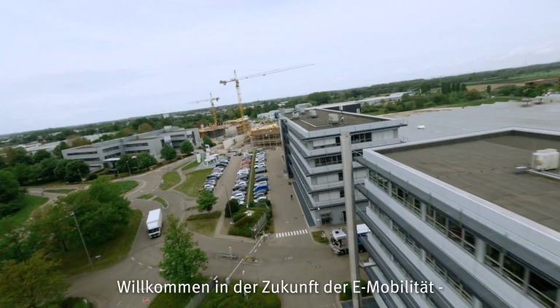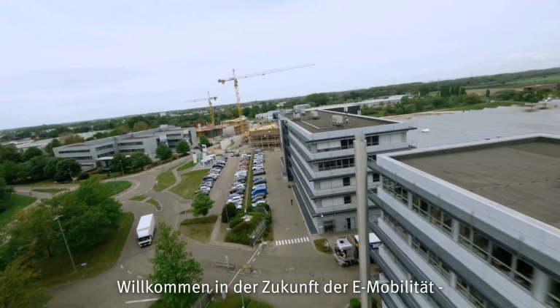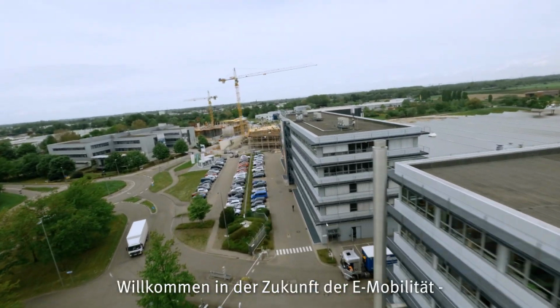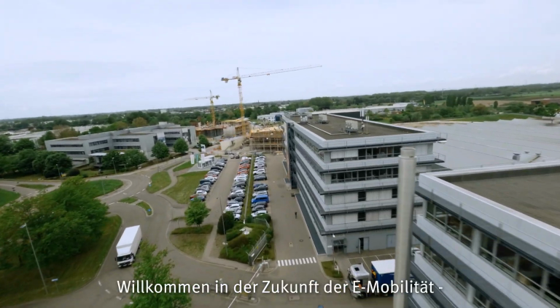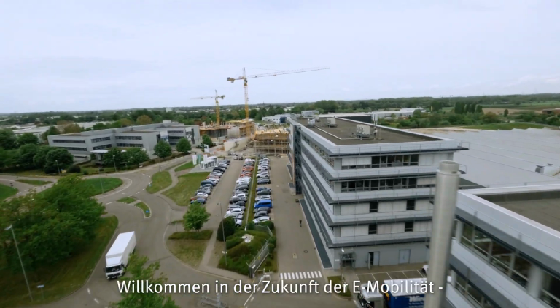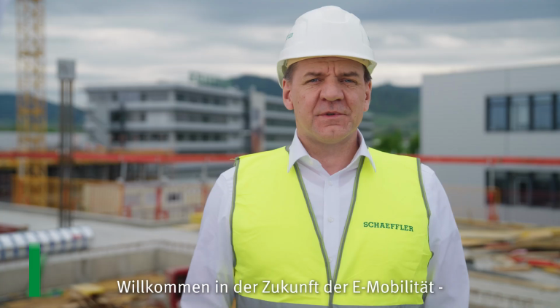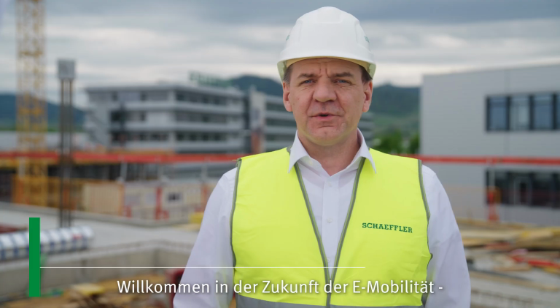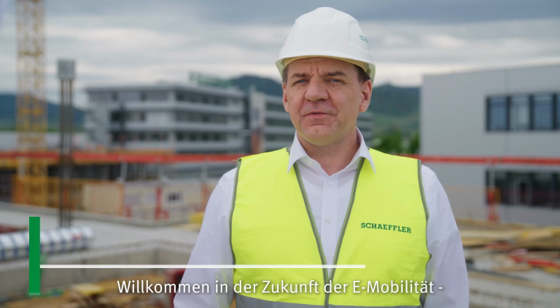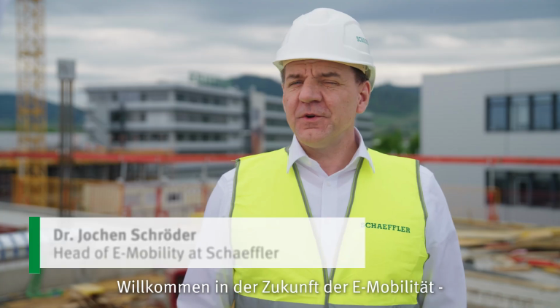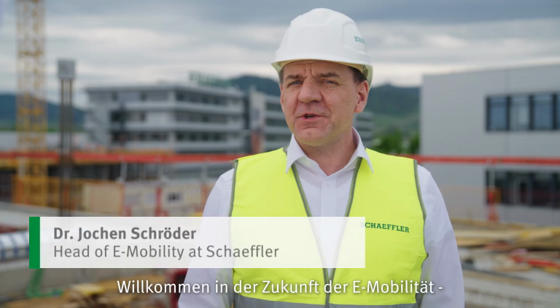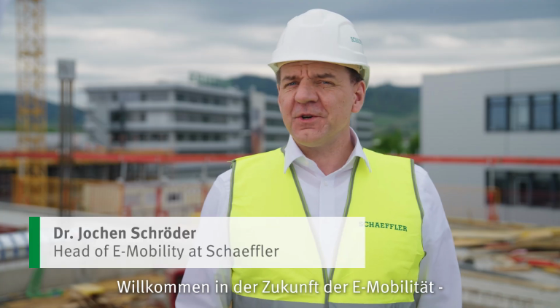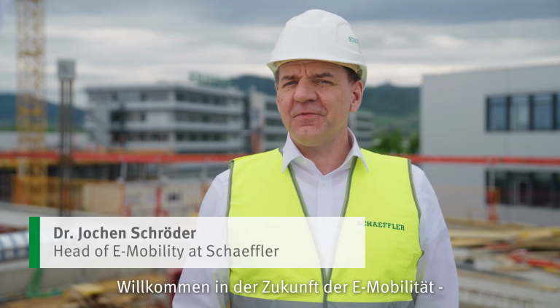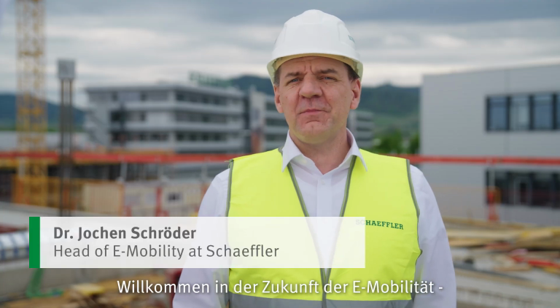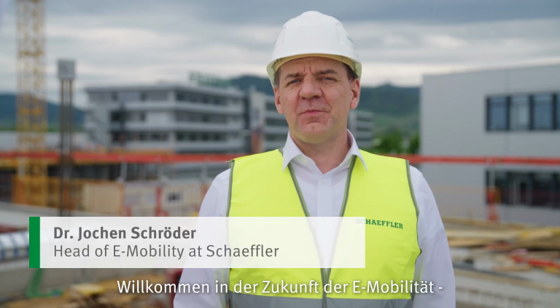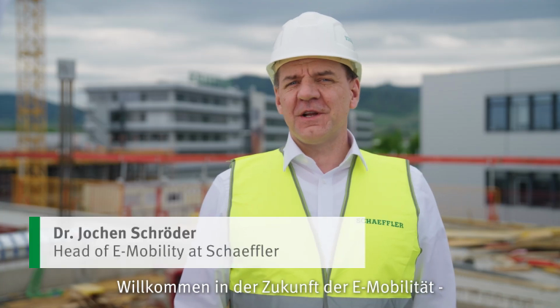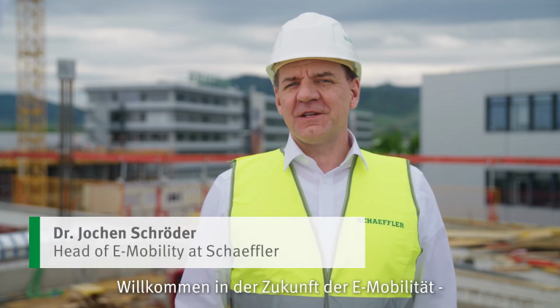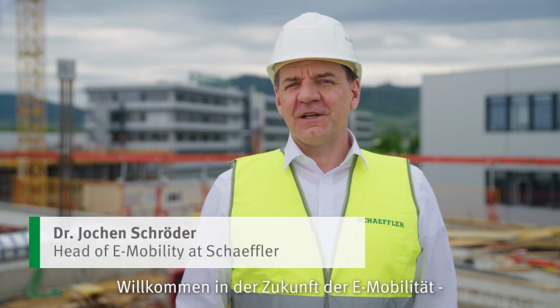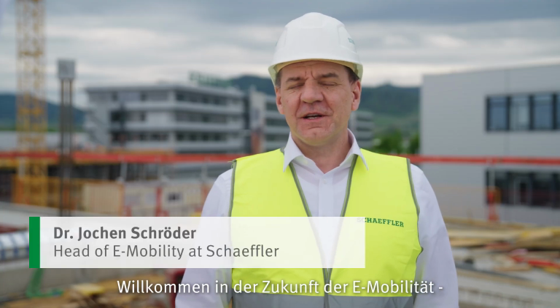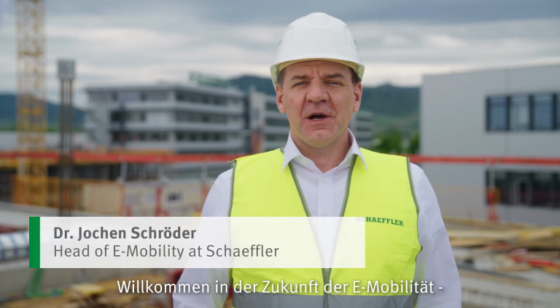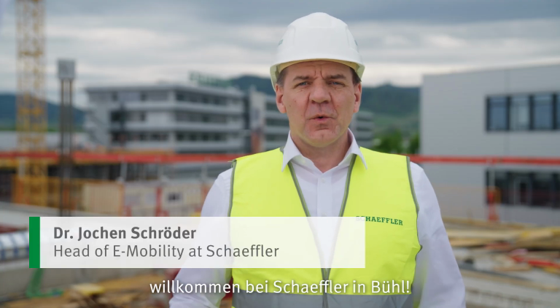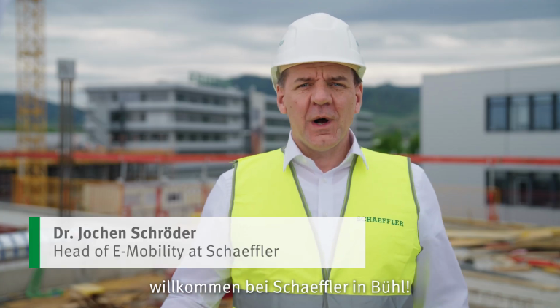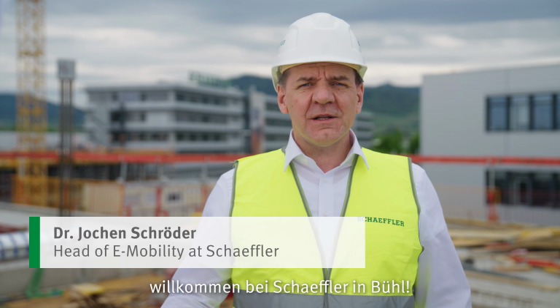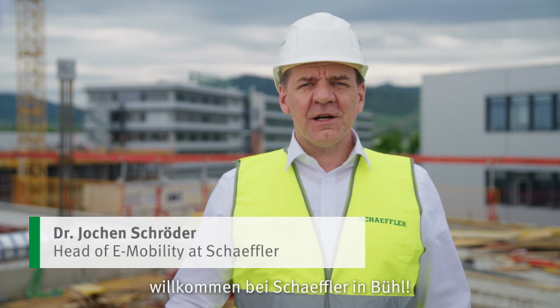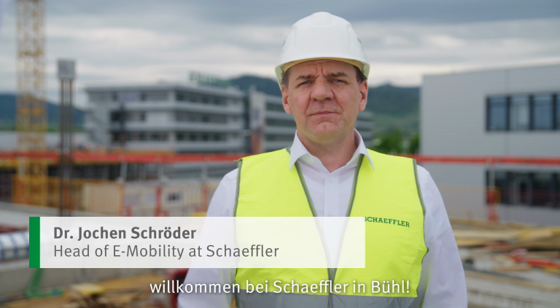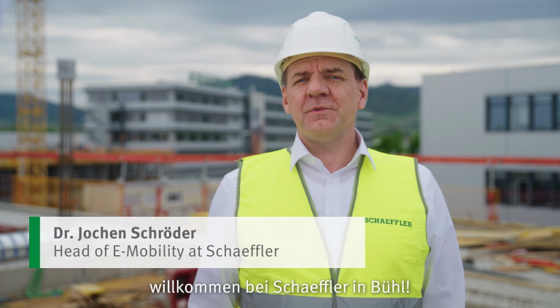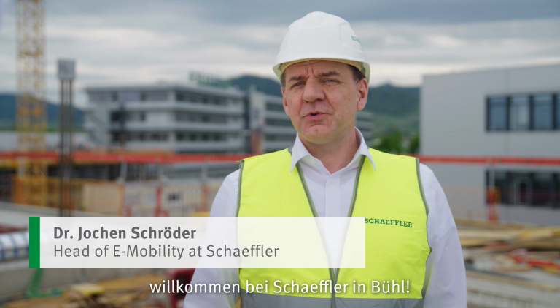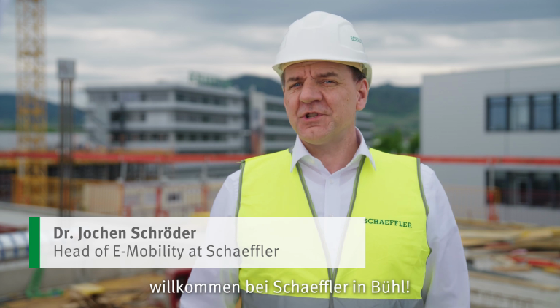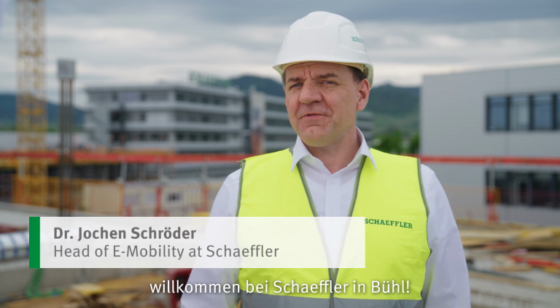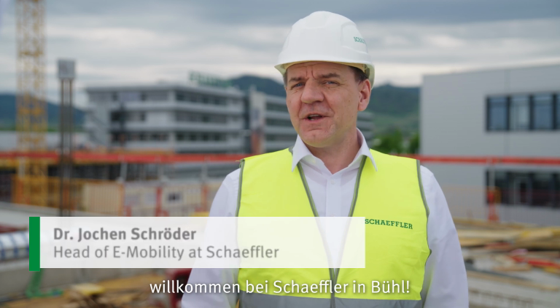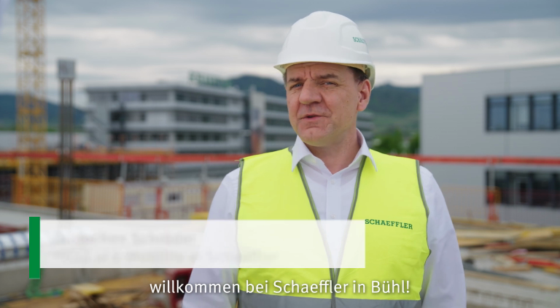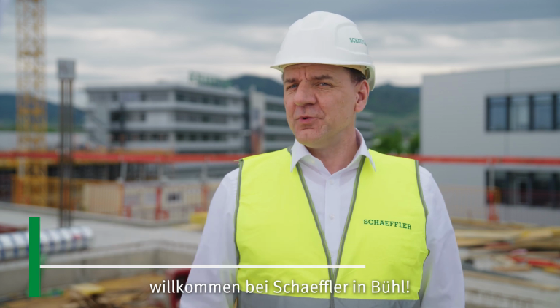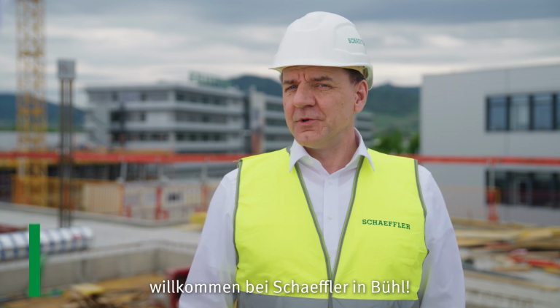Welcome to the future of e-mobility. Welcome to Schaeffler in Bühl.